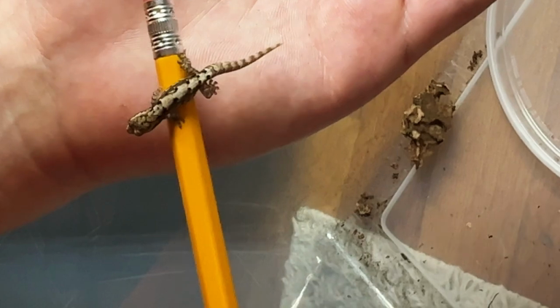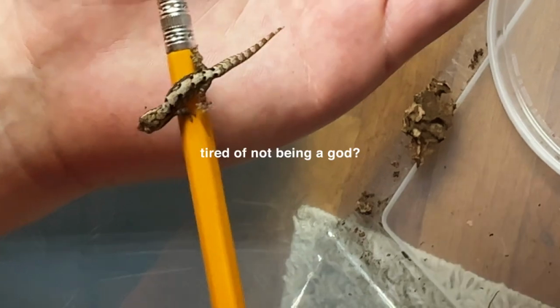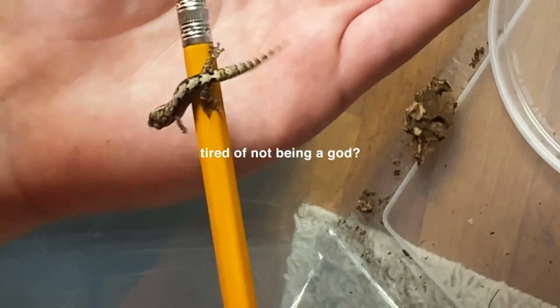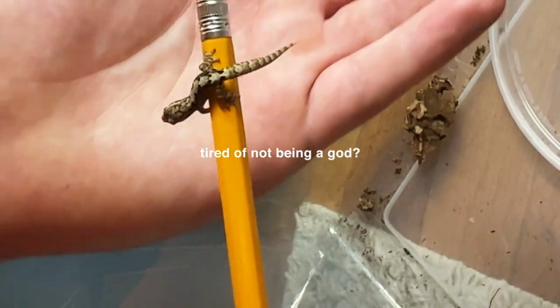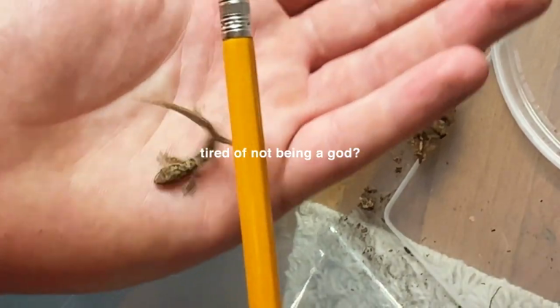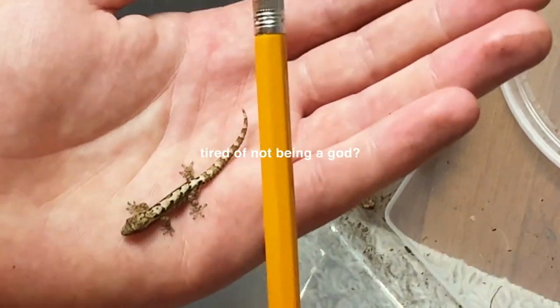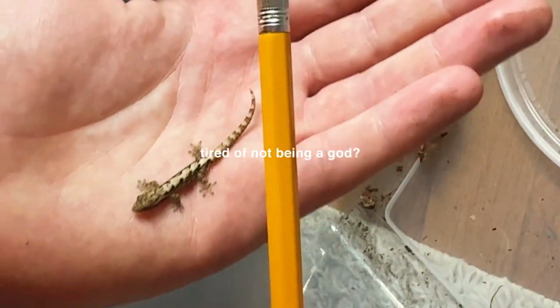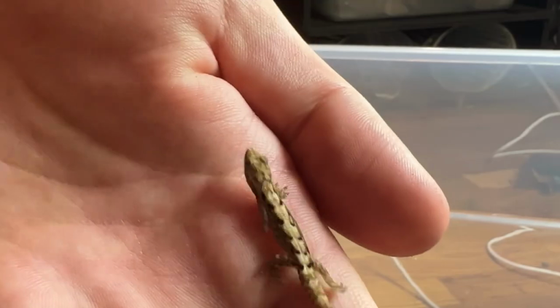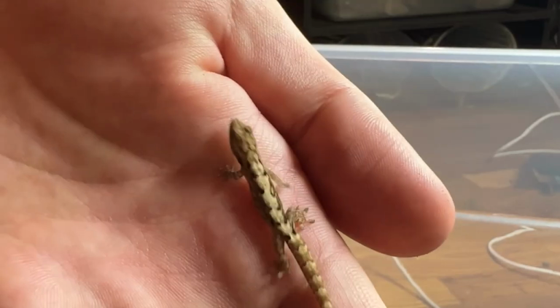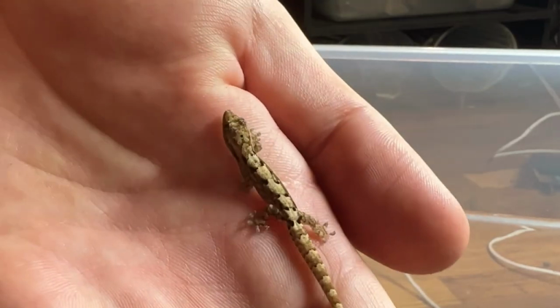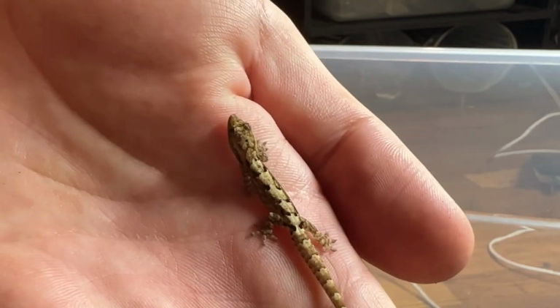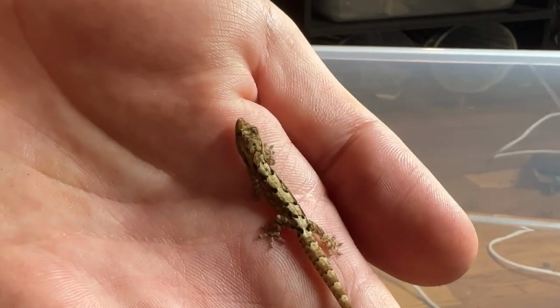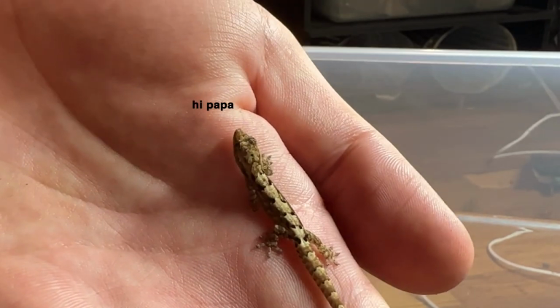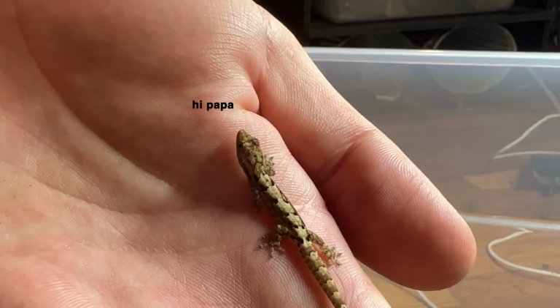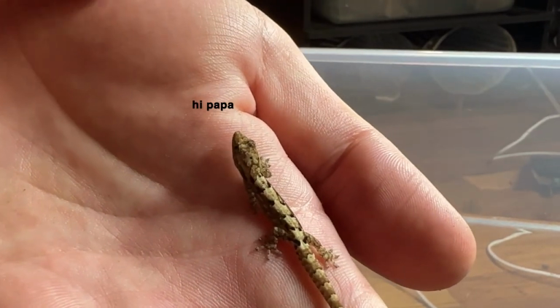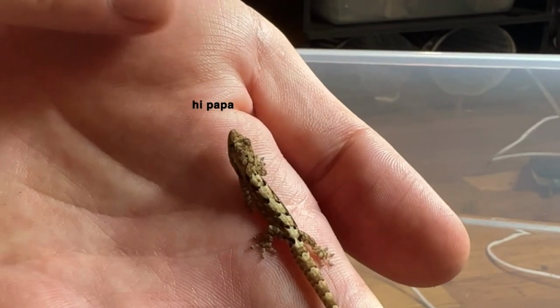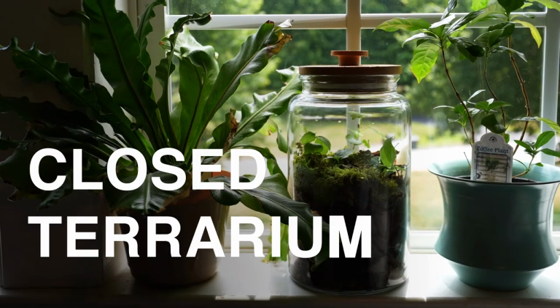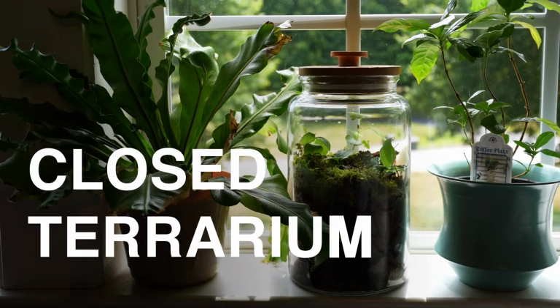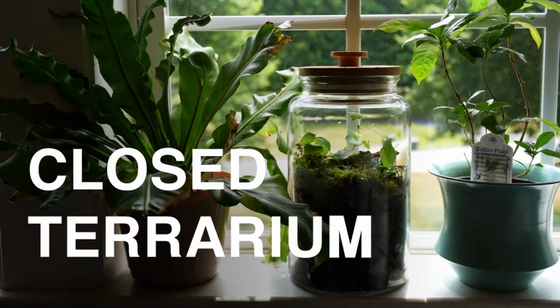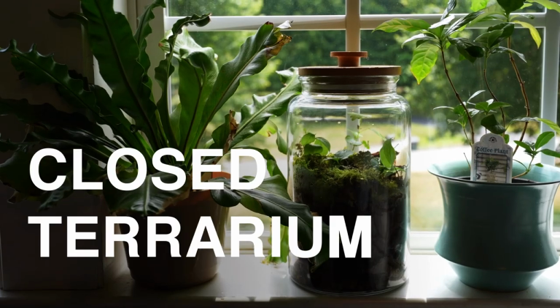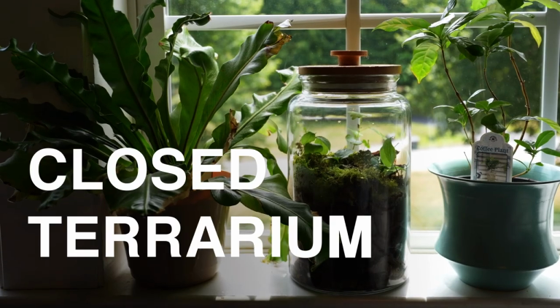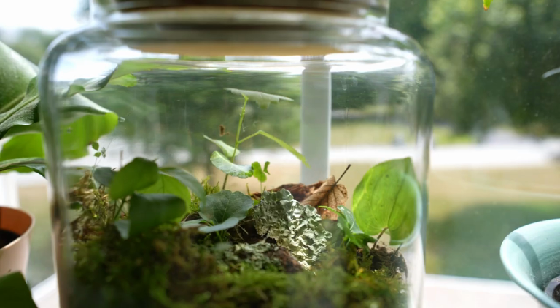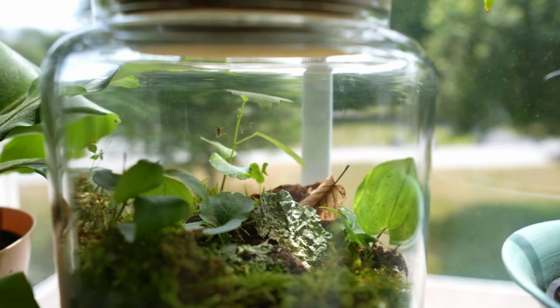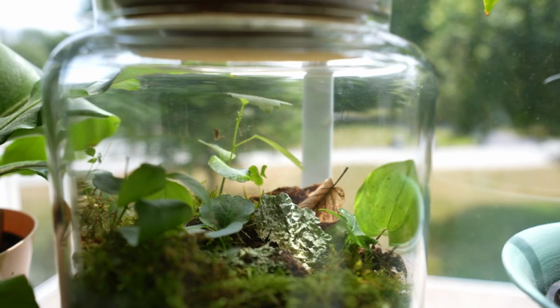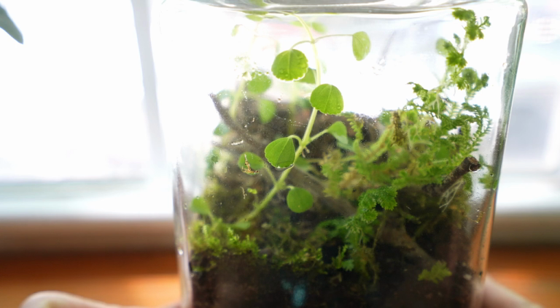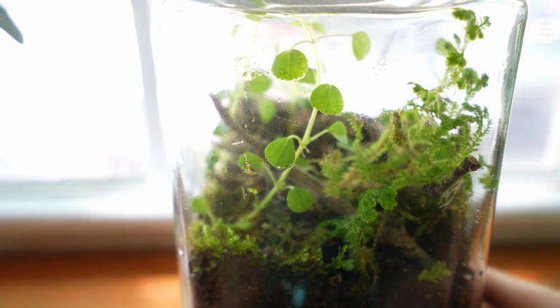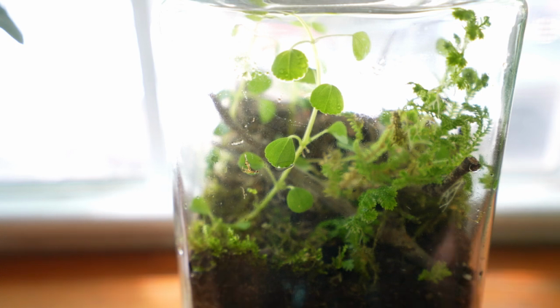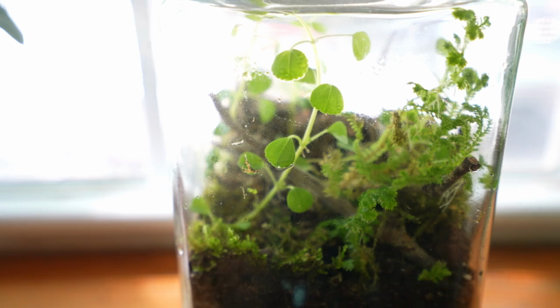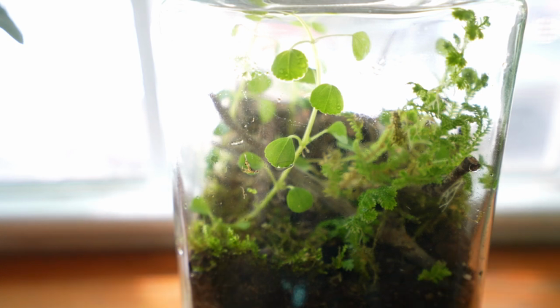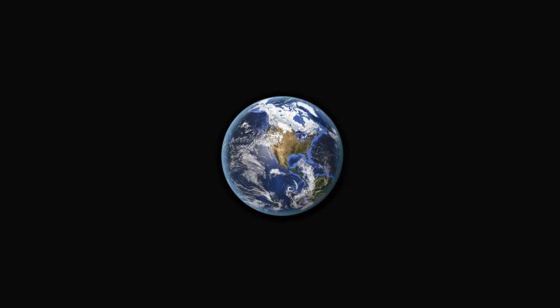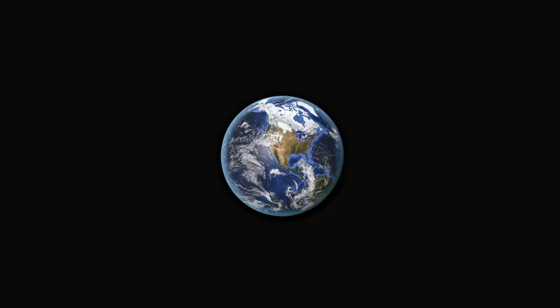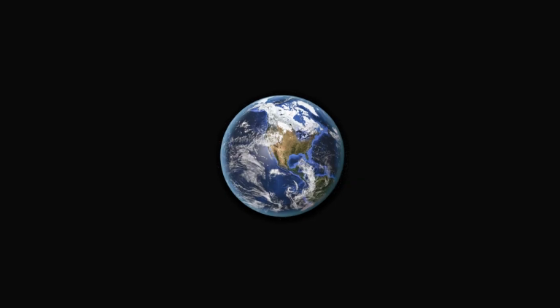If you're tired of not being a god, then you've stumbled upon the right video, because today we're going to be making a closed terrarium. We'll be making one that has the best chance of outliving you, and maybe us.